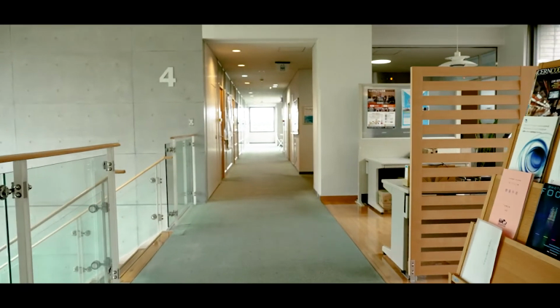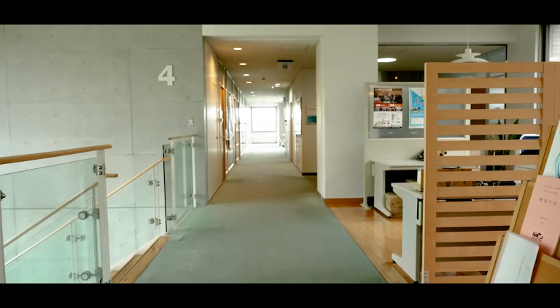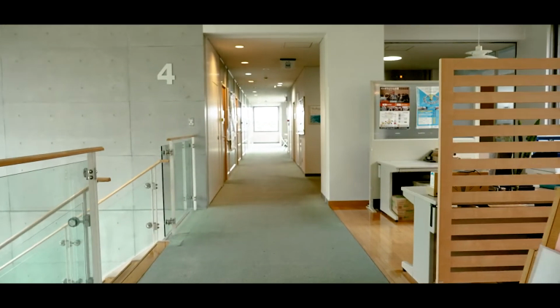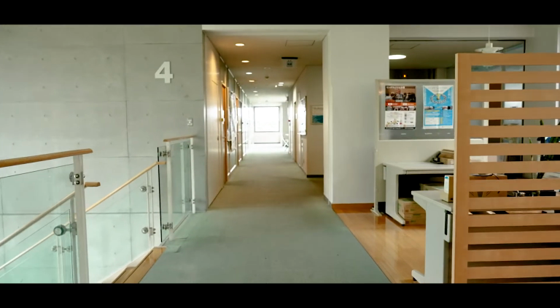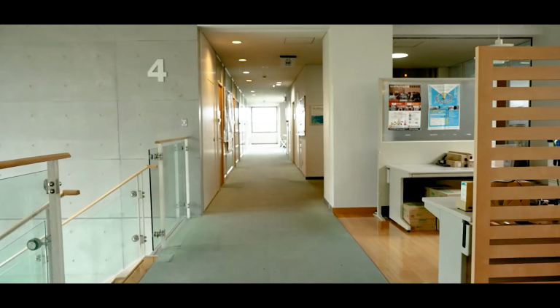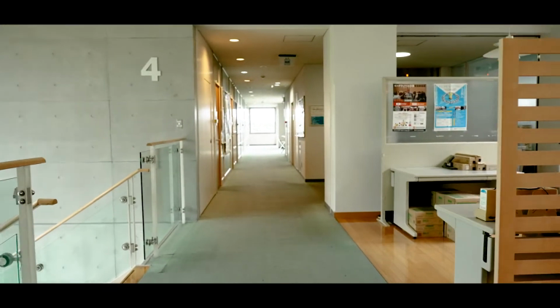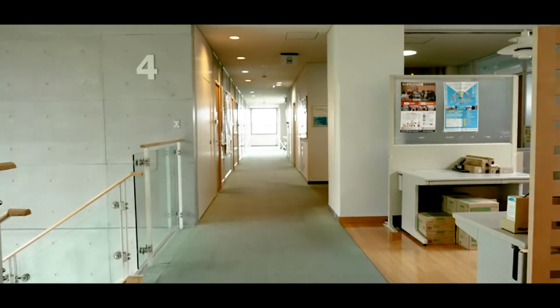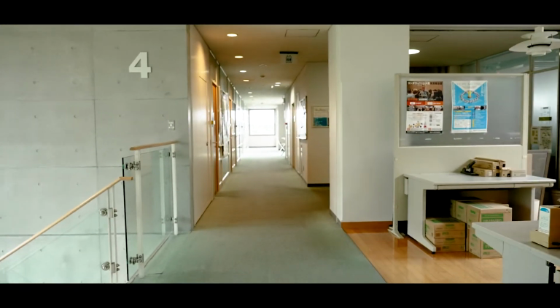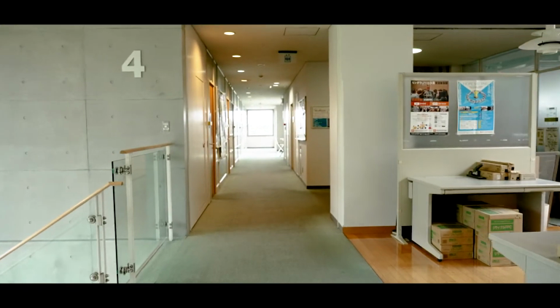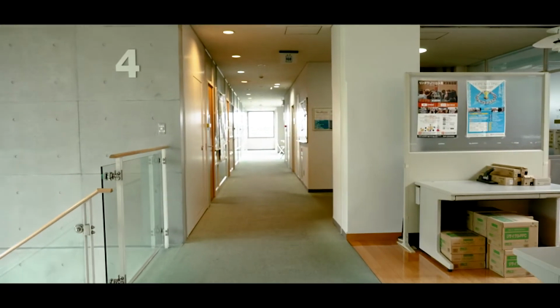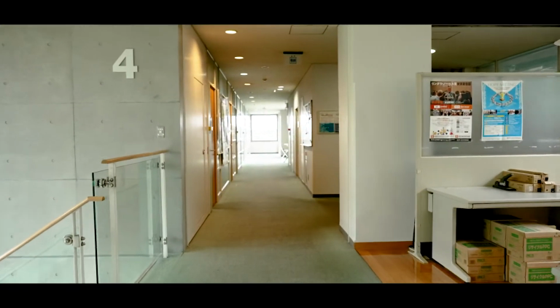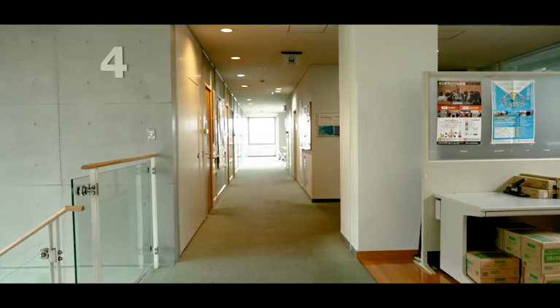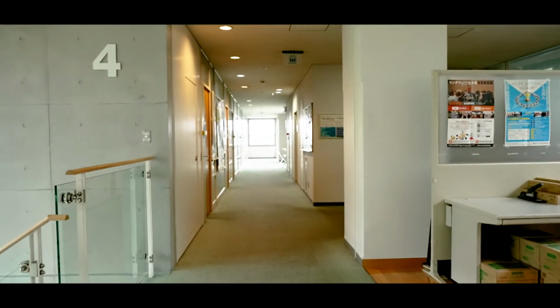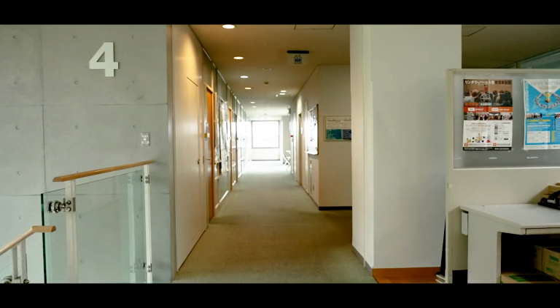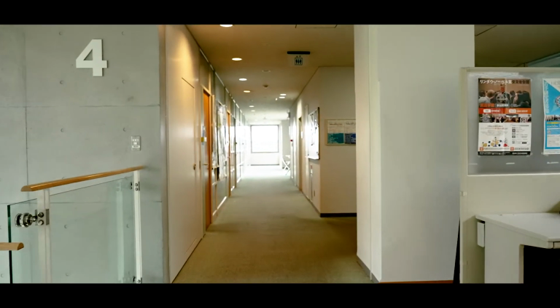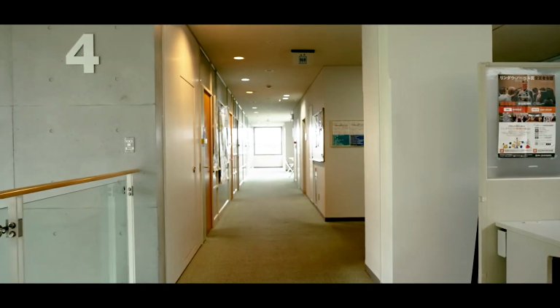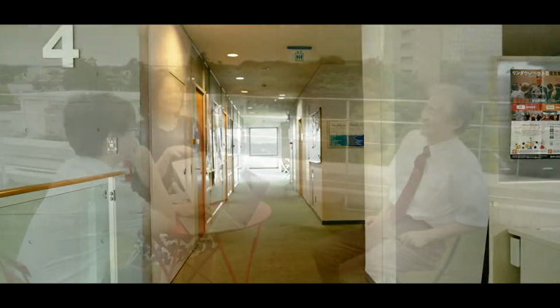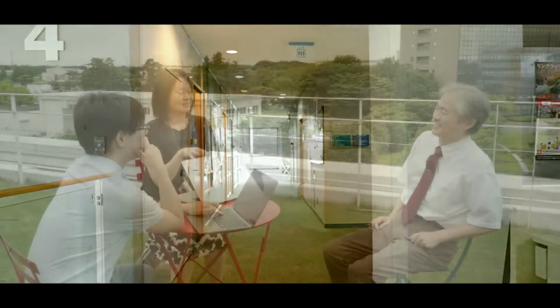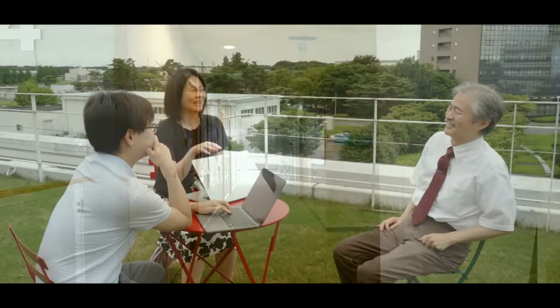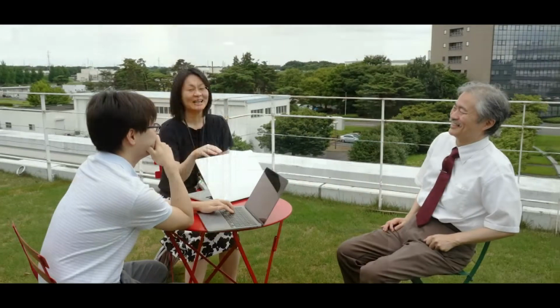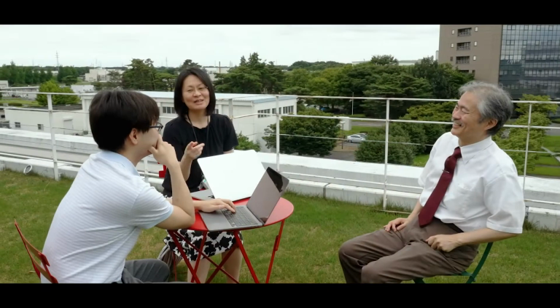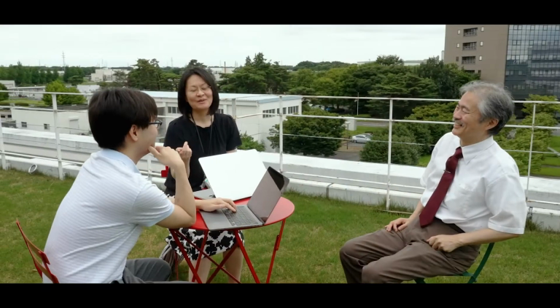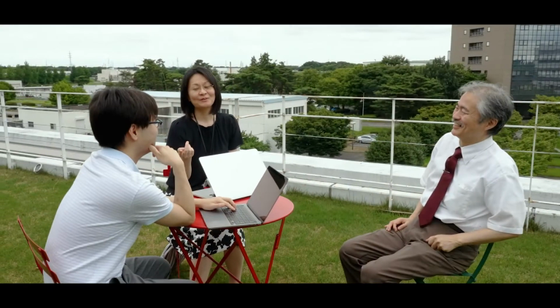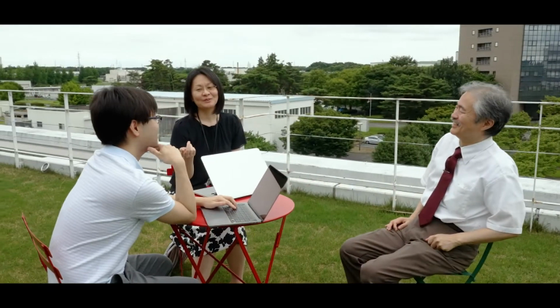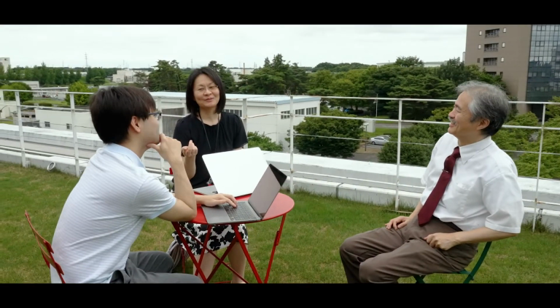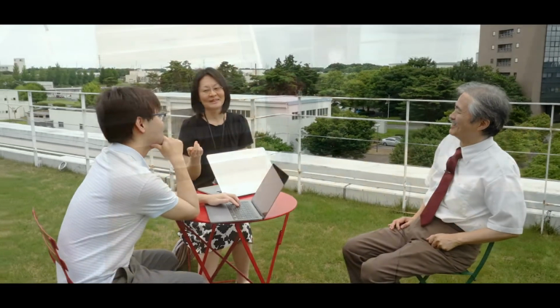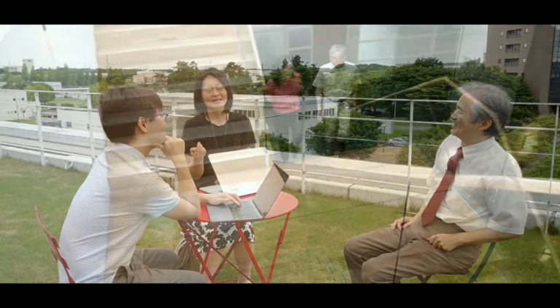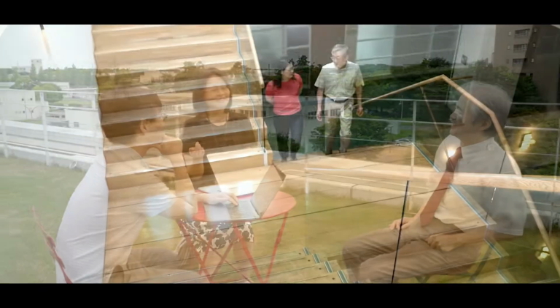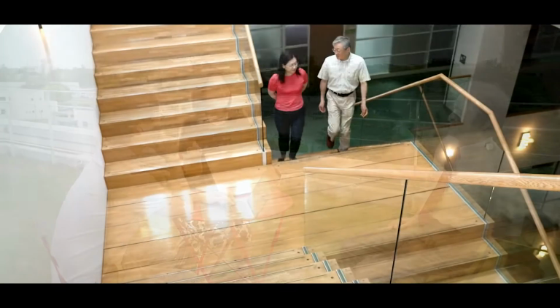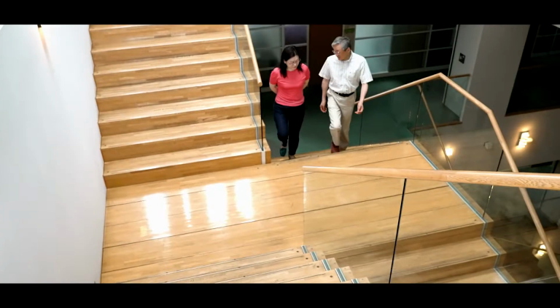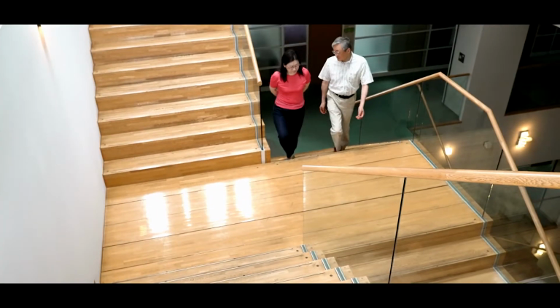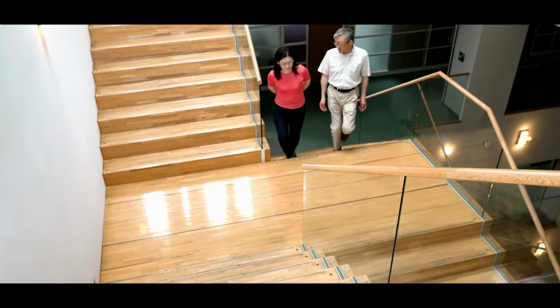There are also plenty of shared spaces in building number 4, where researchers interact actively with each other.